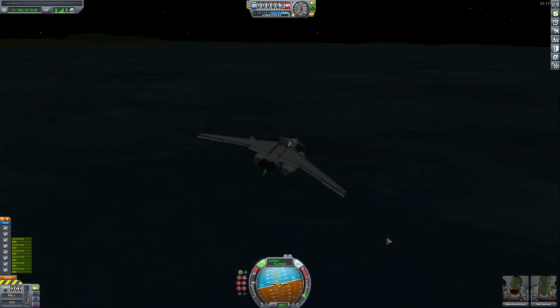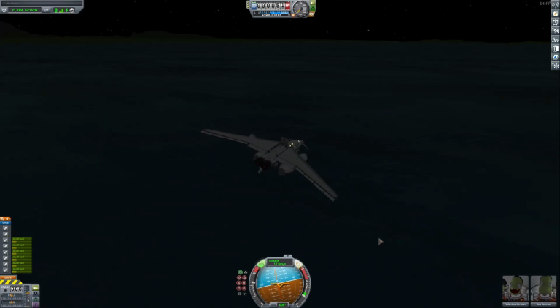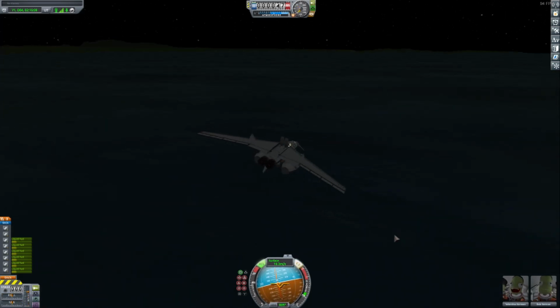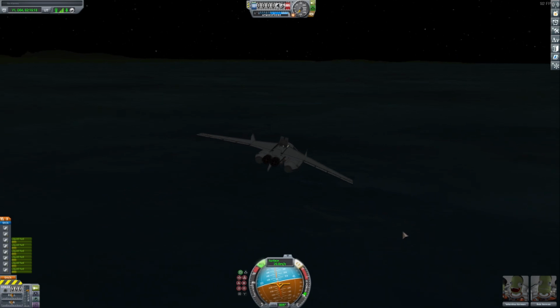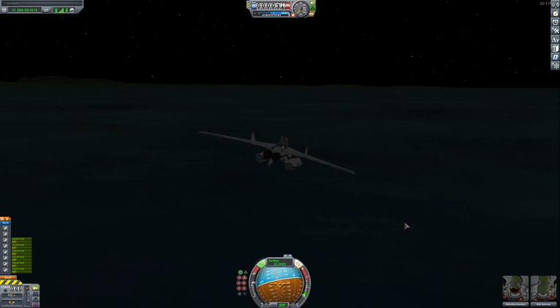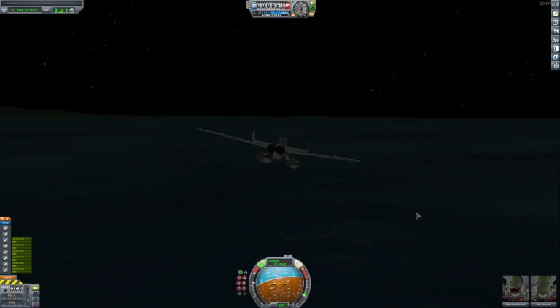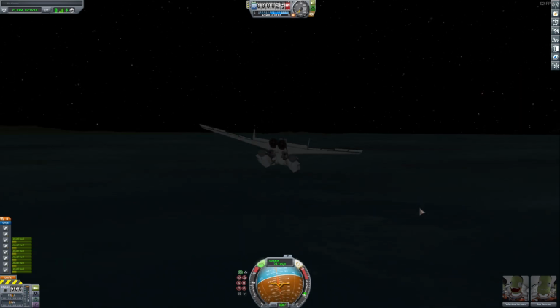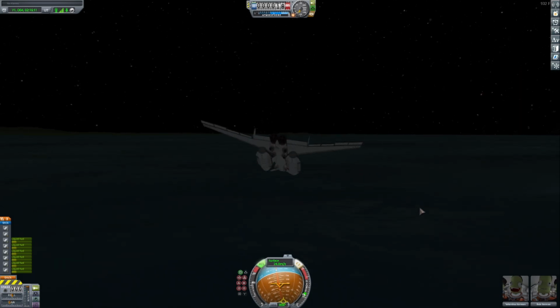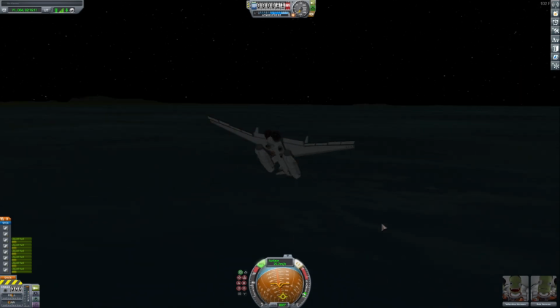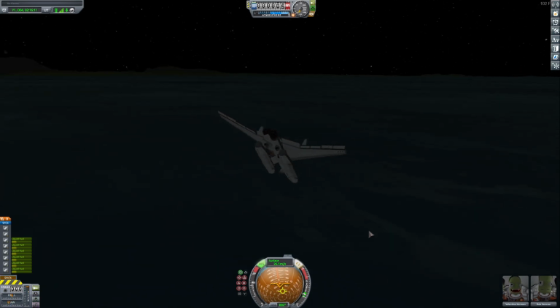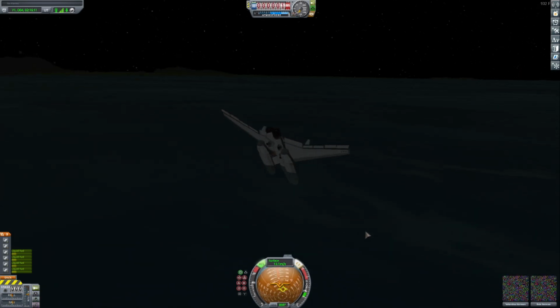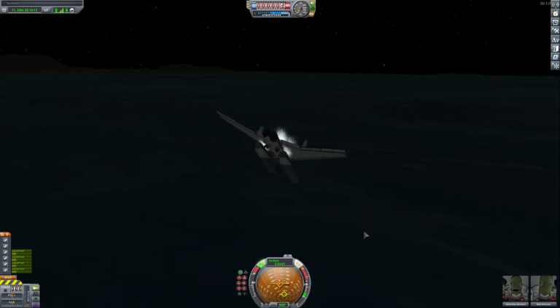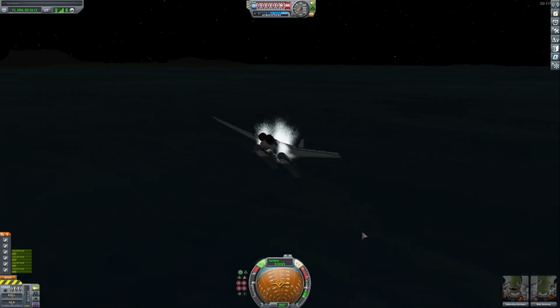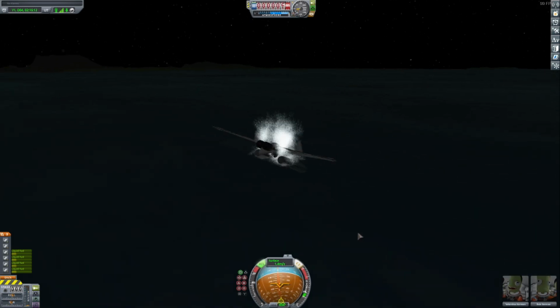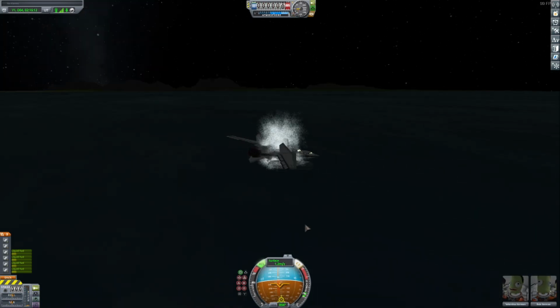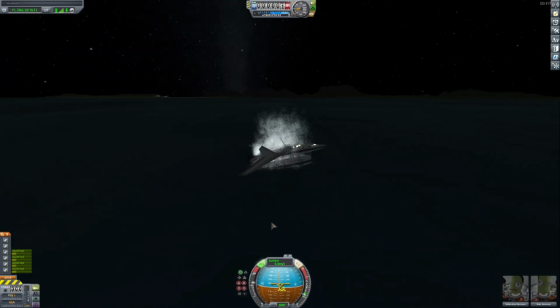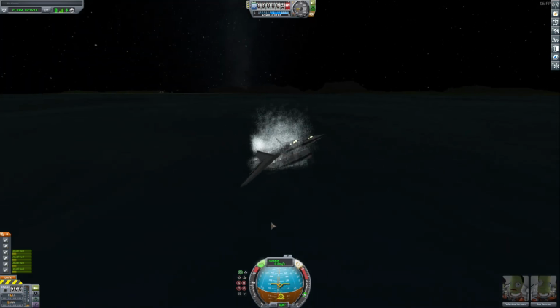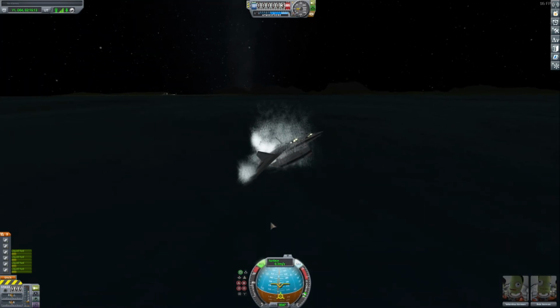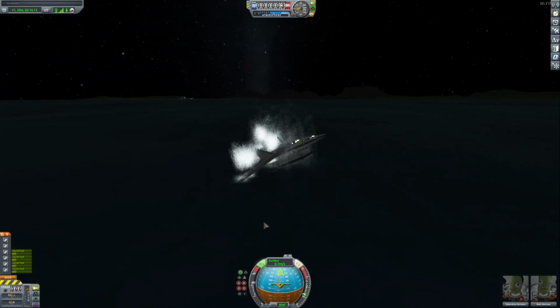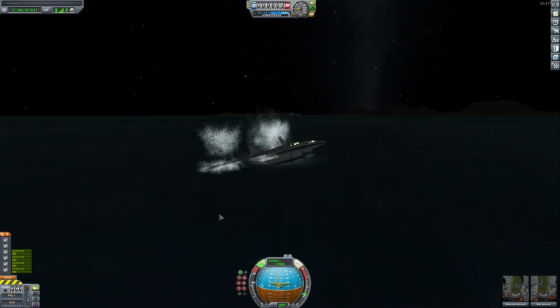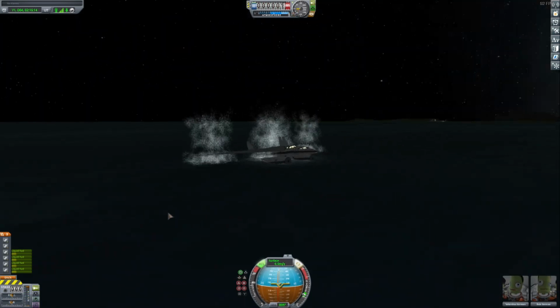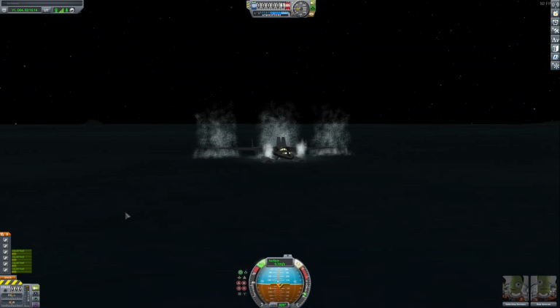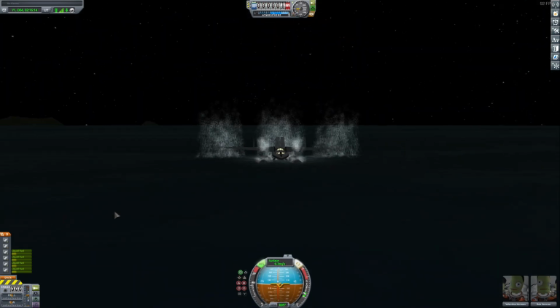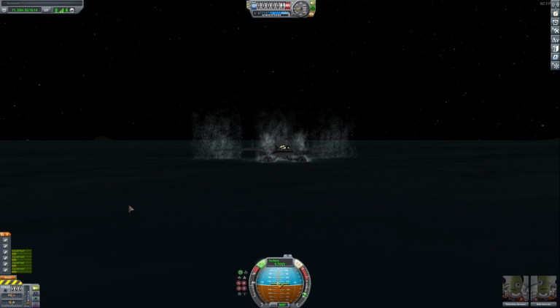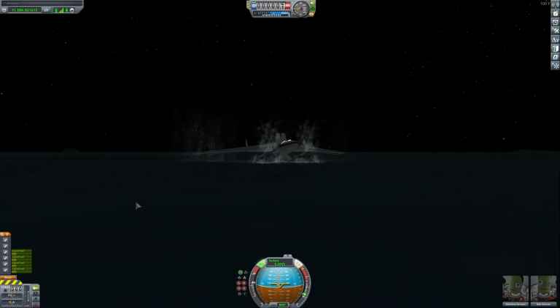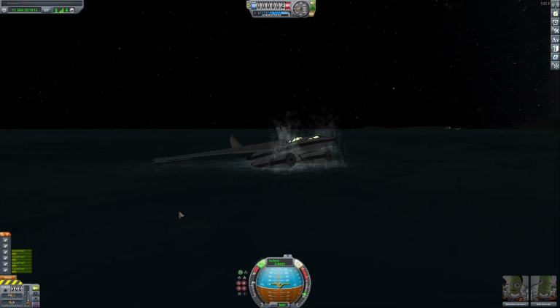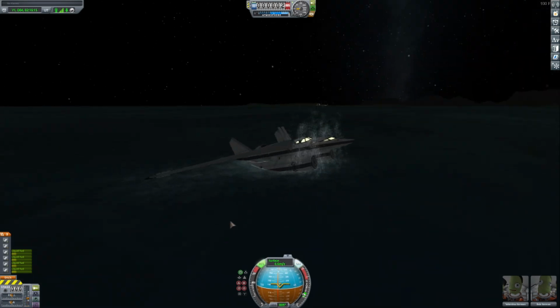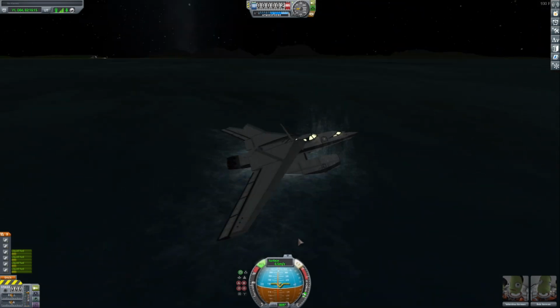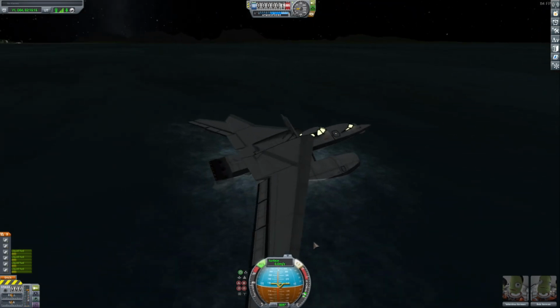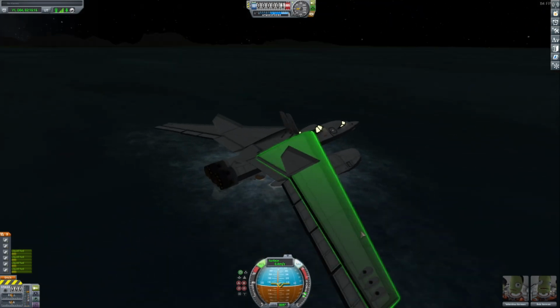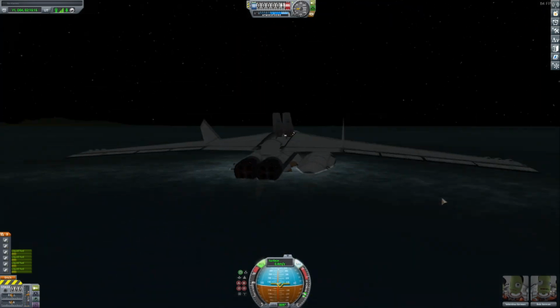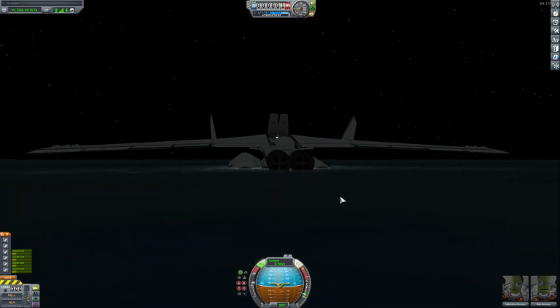Can we land back in the water? Yes we did. Beautiful. Beautiful.